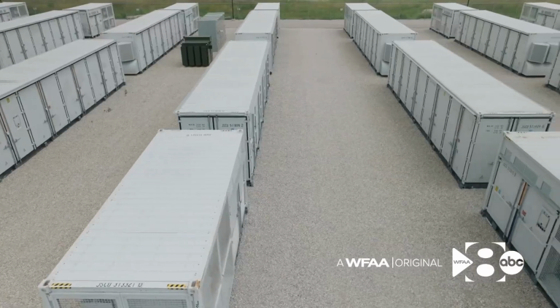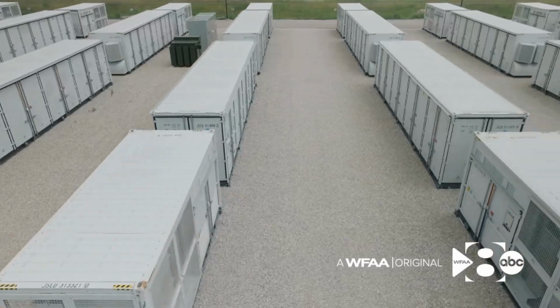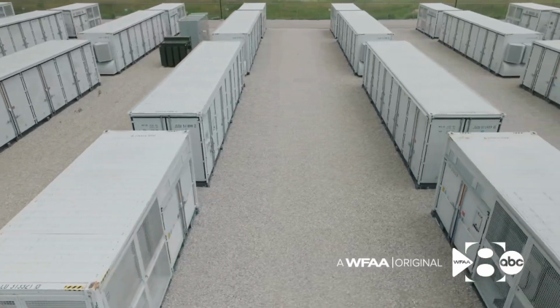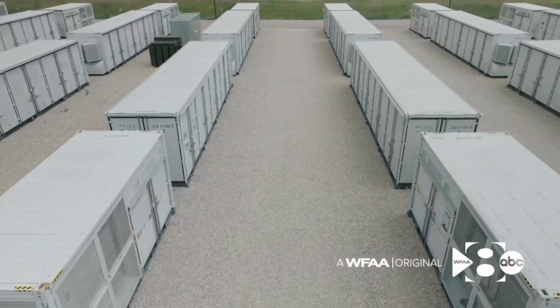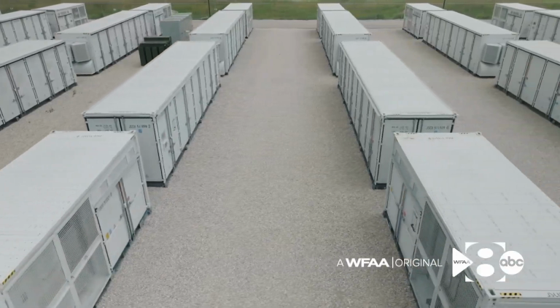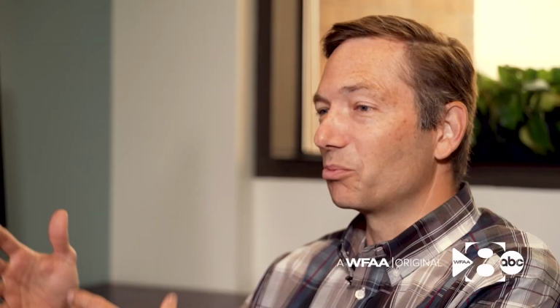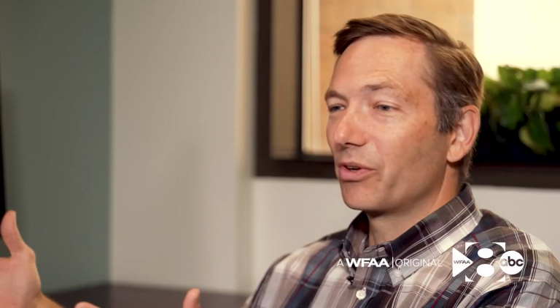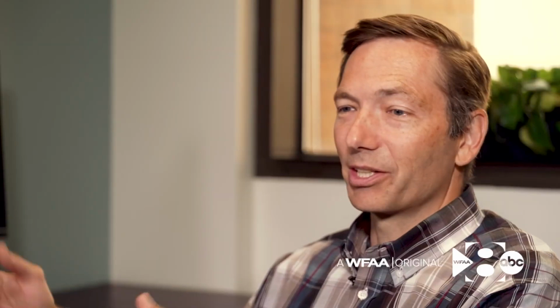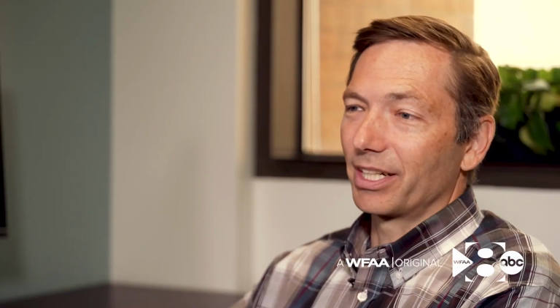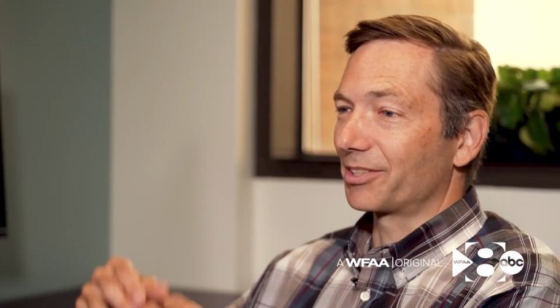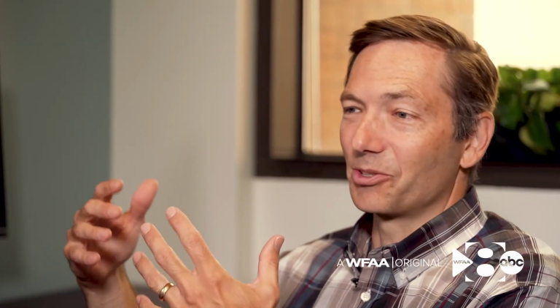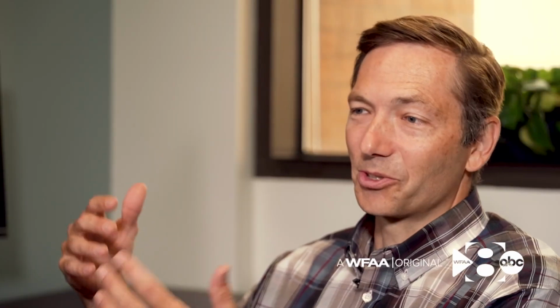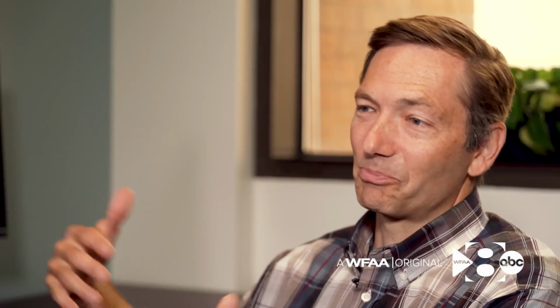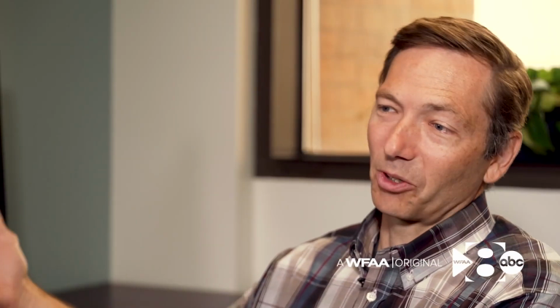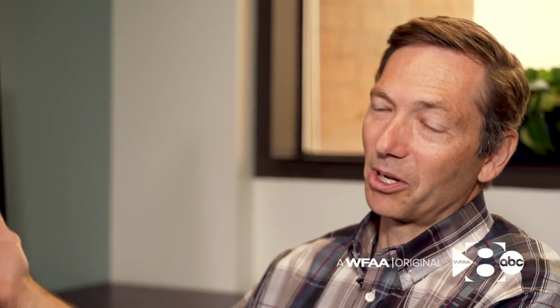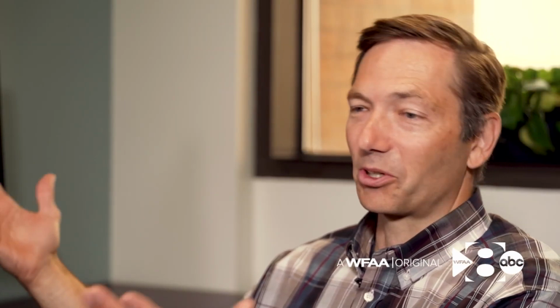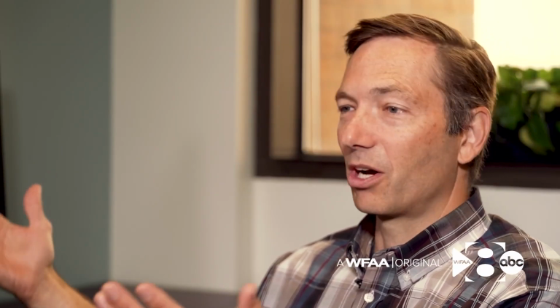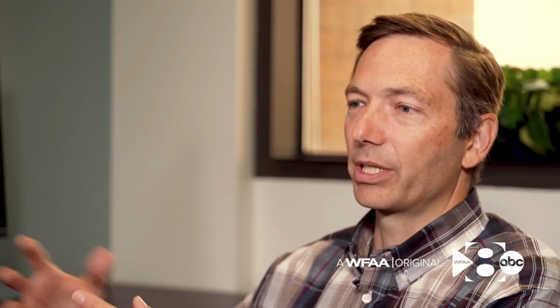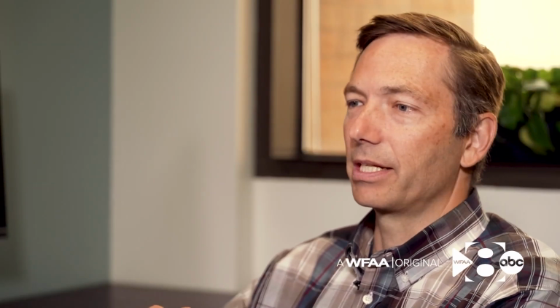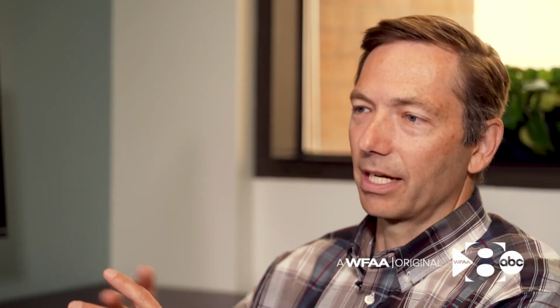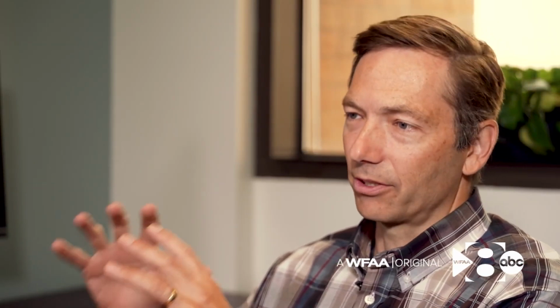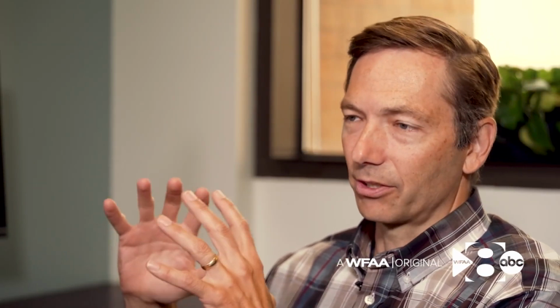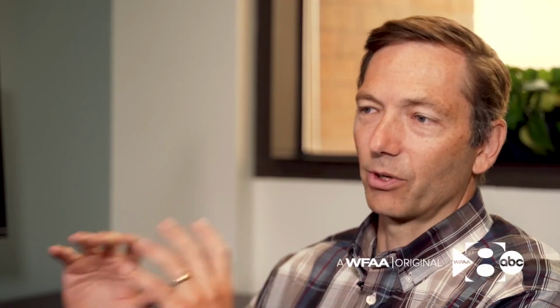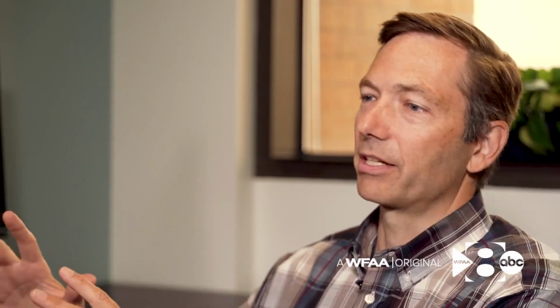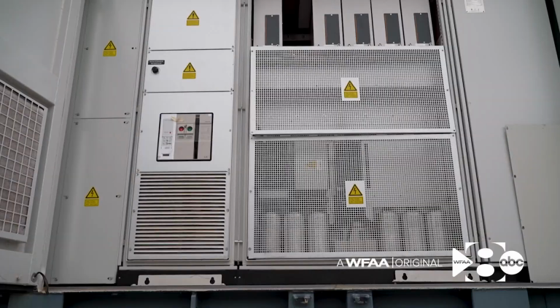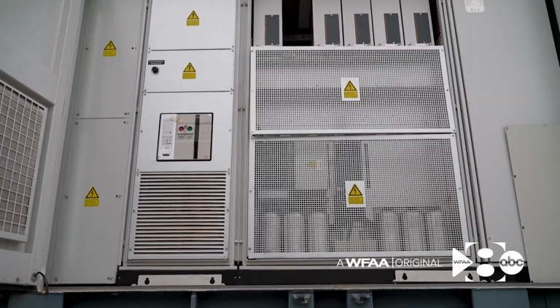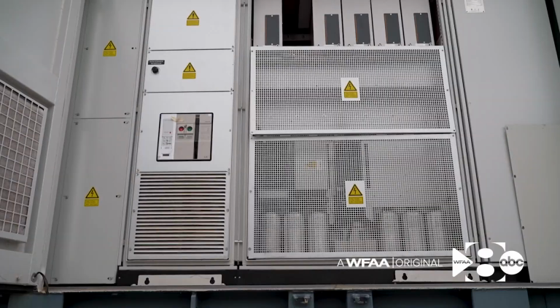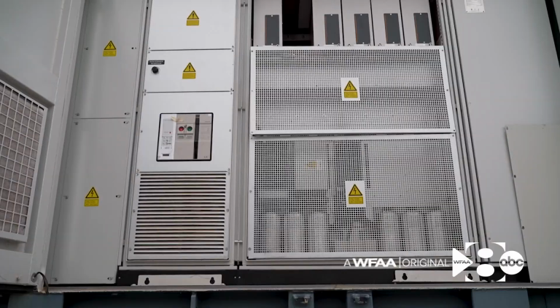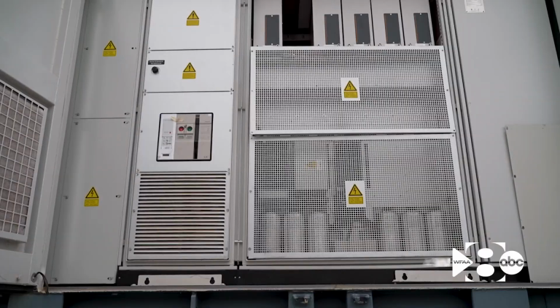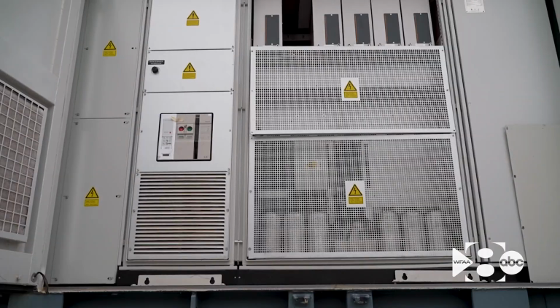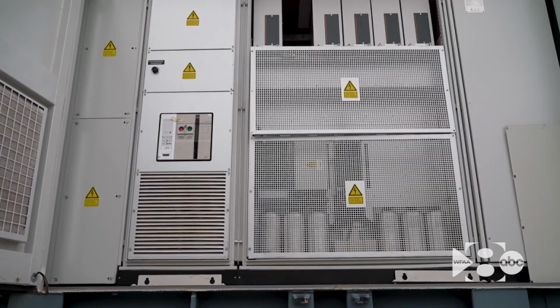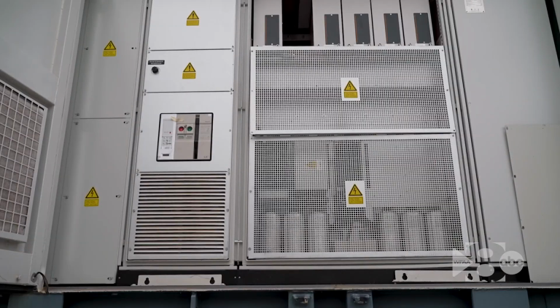There's no mechanical parts, no moving. You just turn them on, turn them off when needed, and they're readily available and instantaneously available.